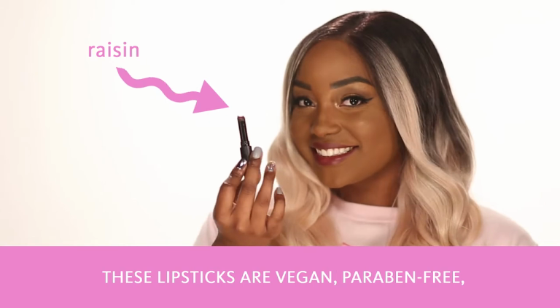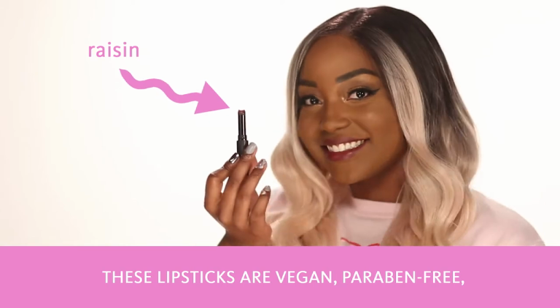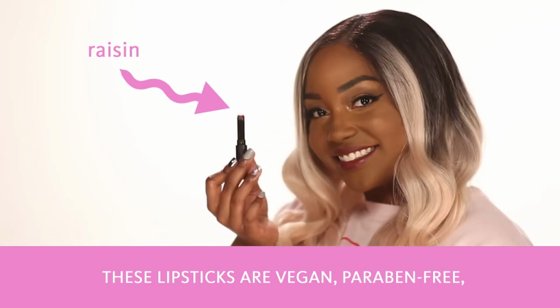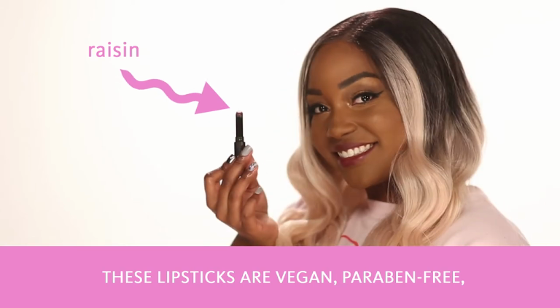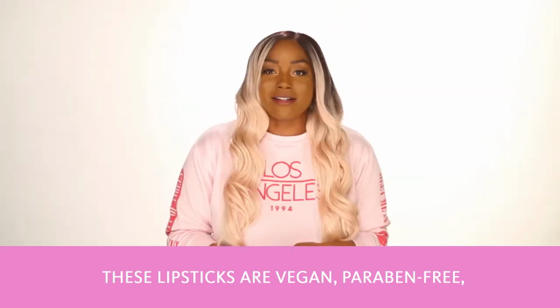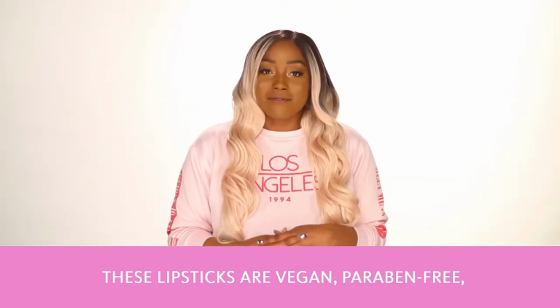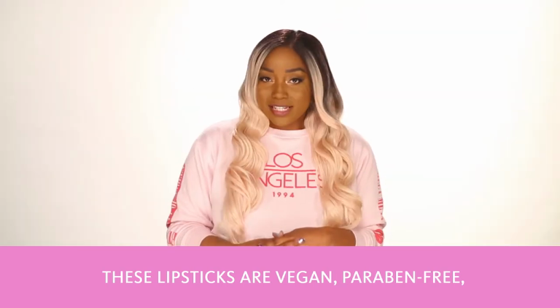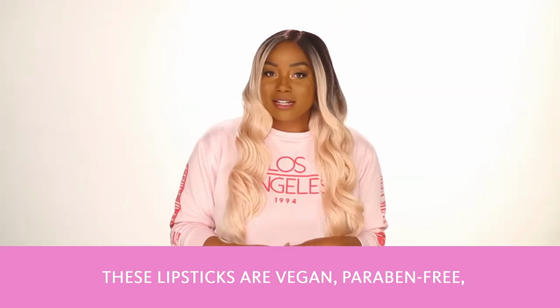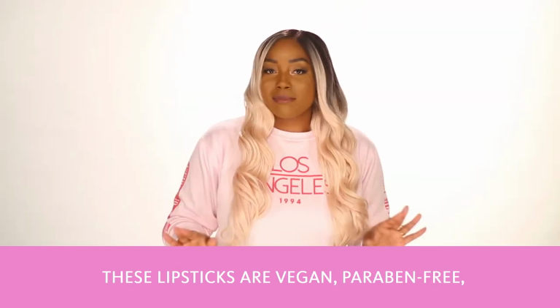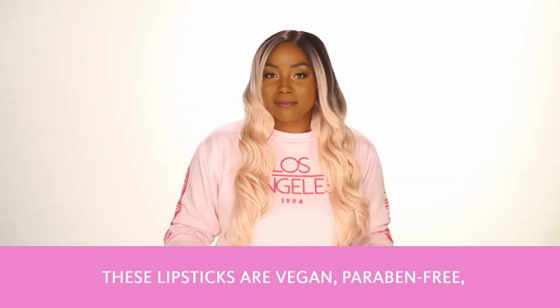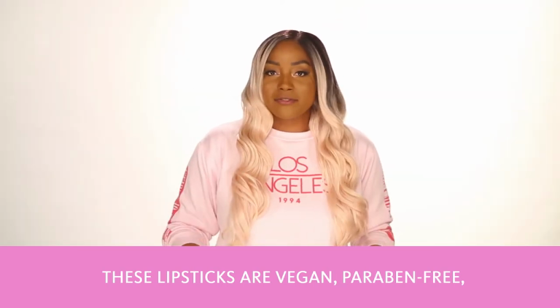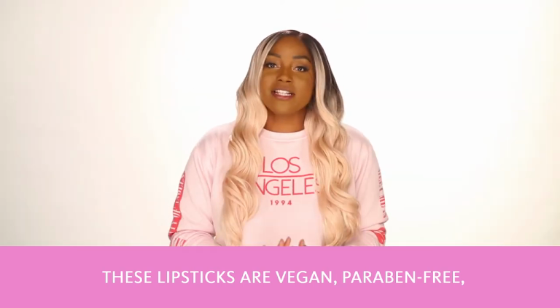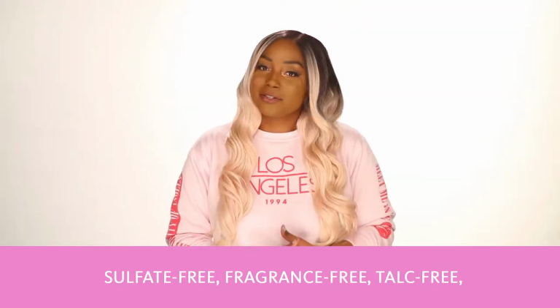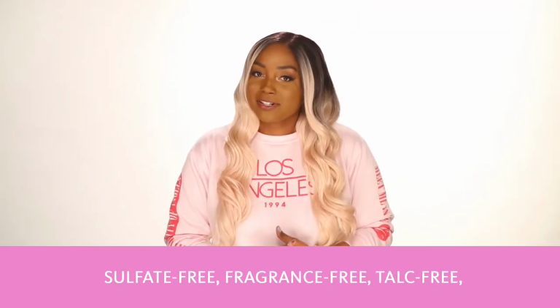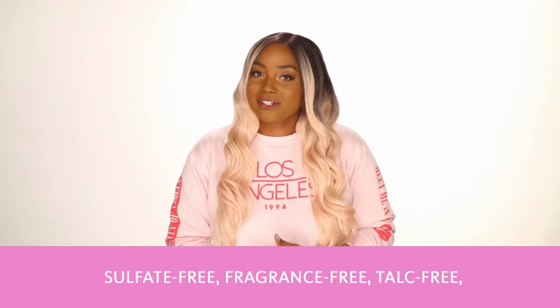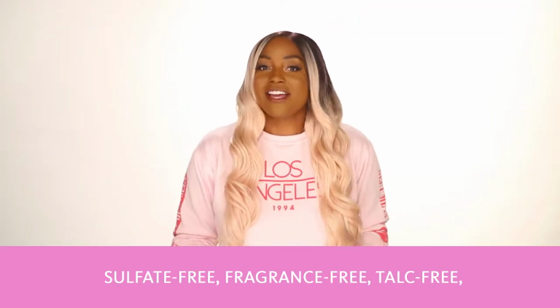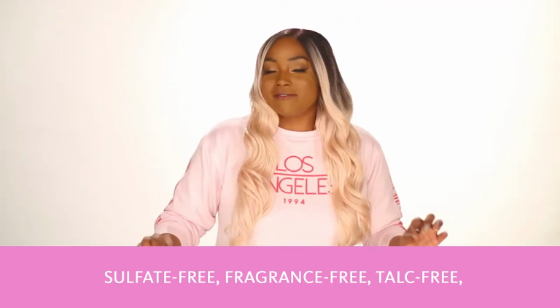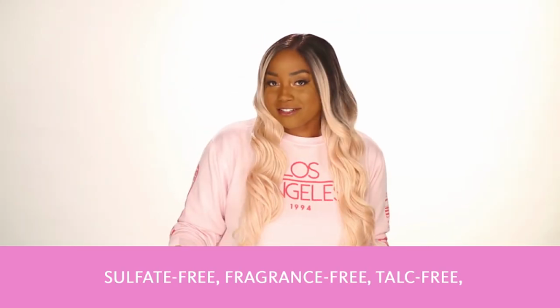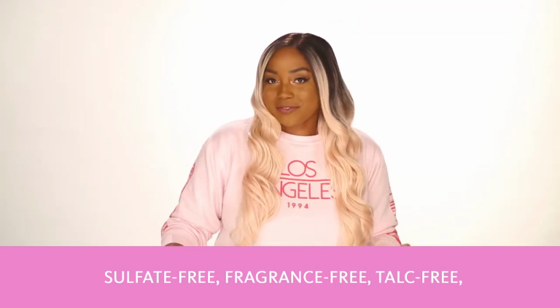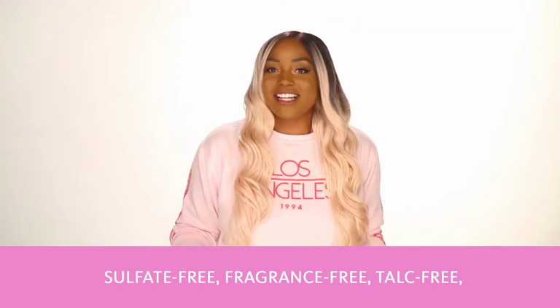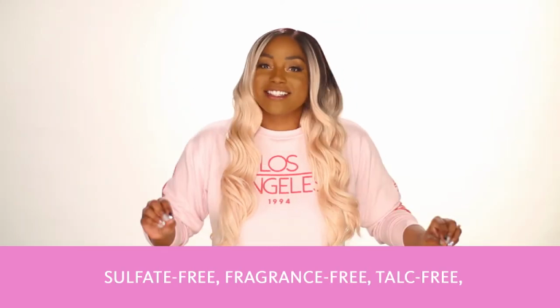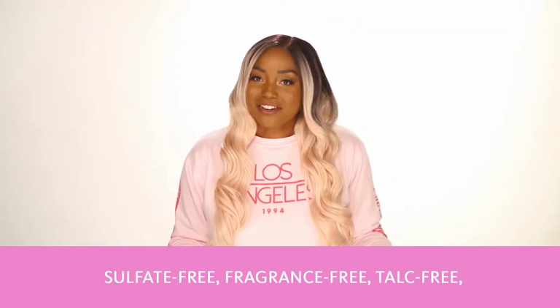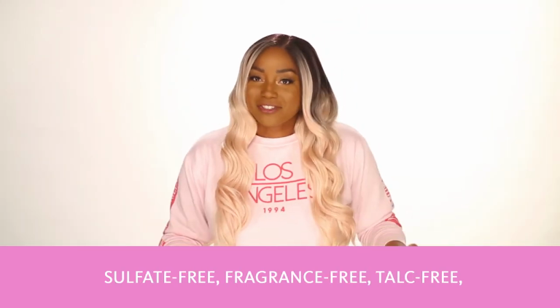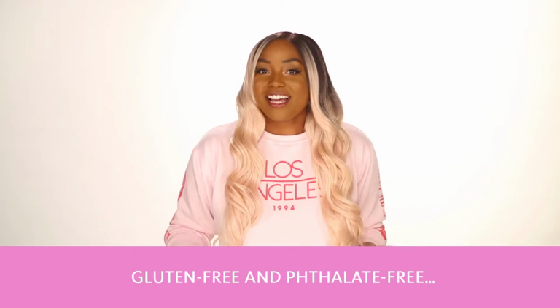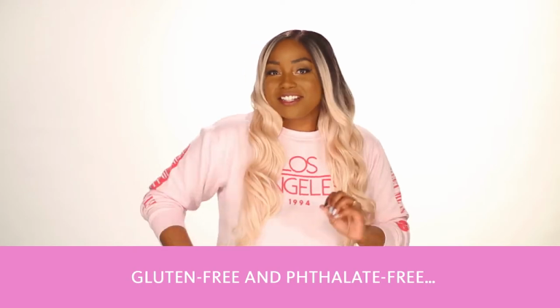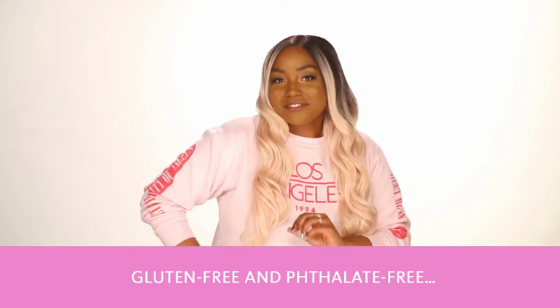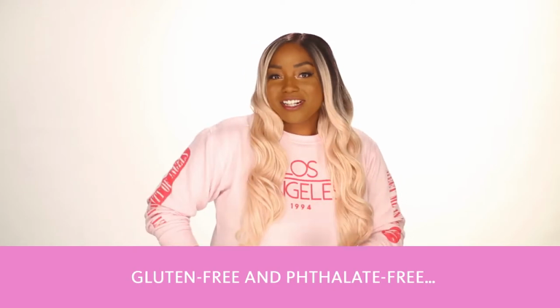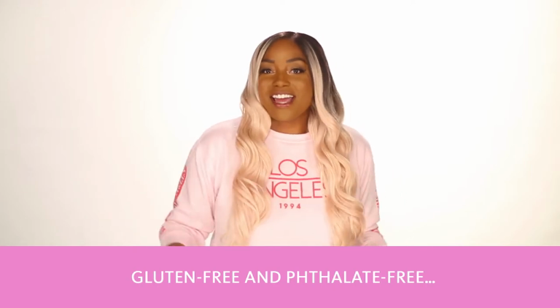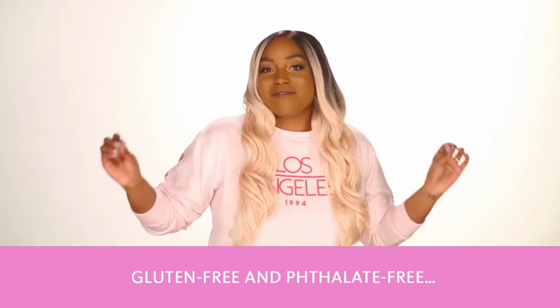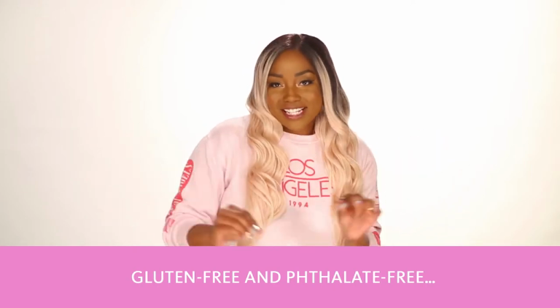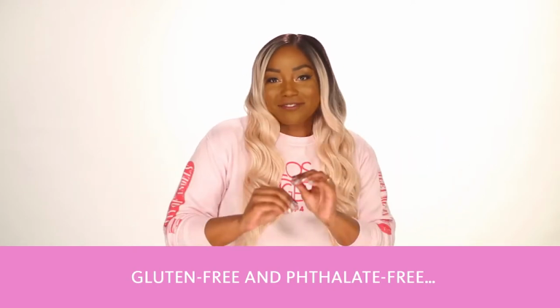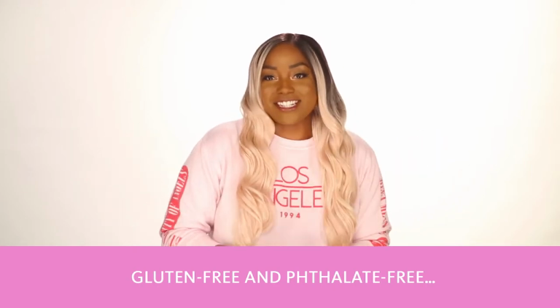These lipsticks are vegan, paraben free, sulfate free, fragrance free, talc free, gluten free, and phthalate free.